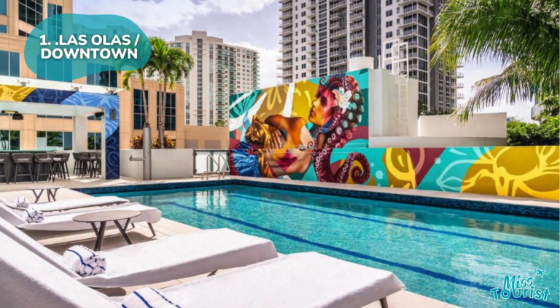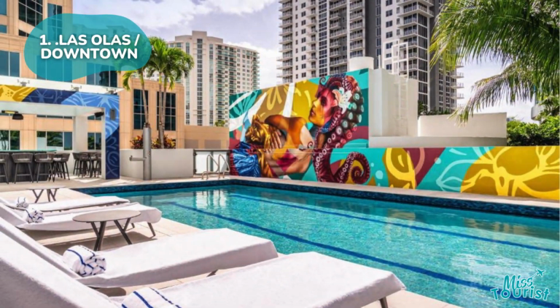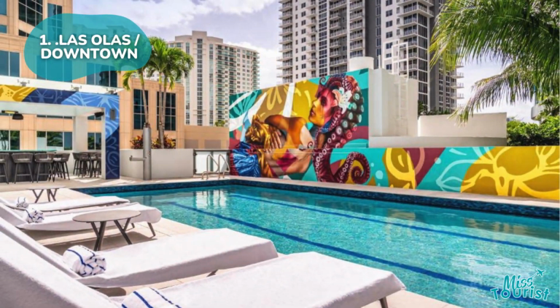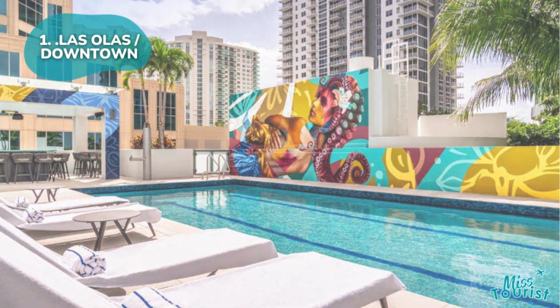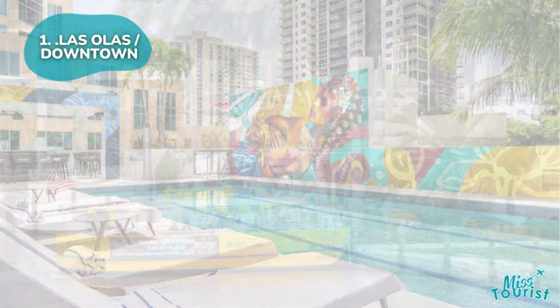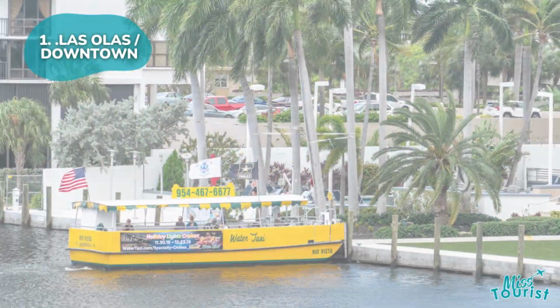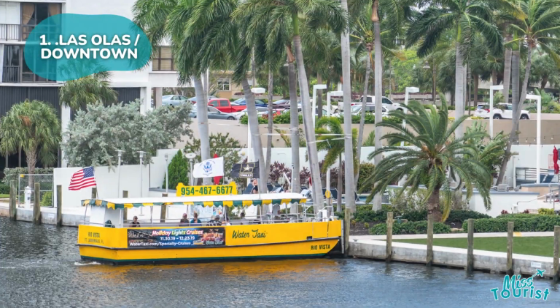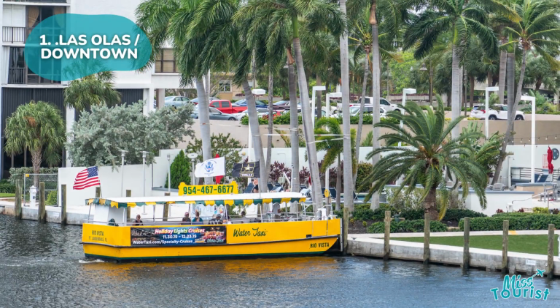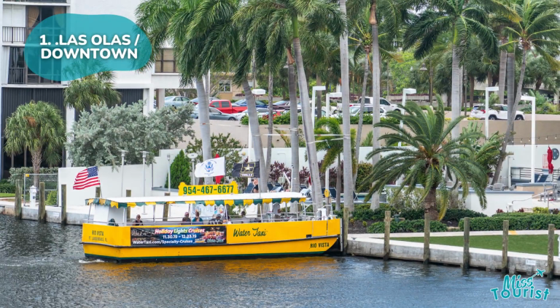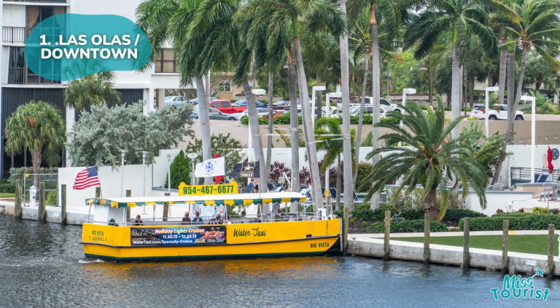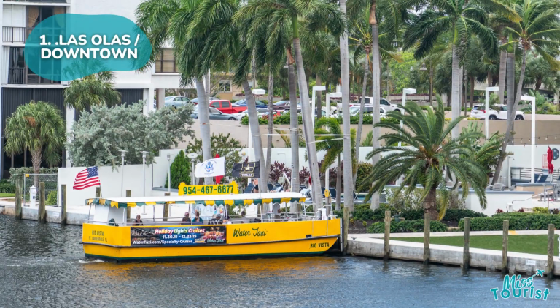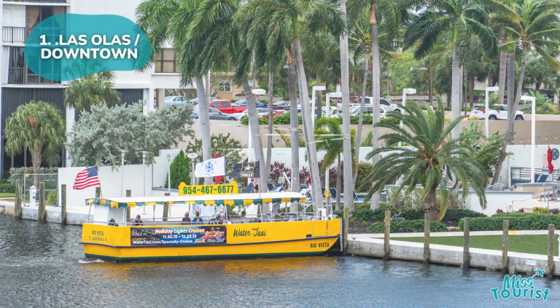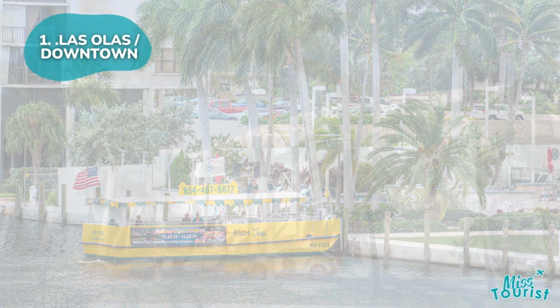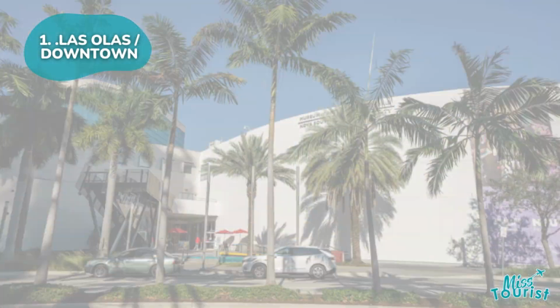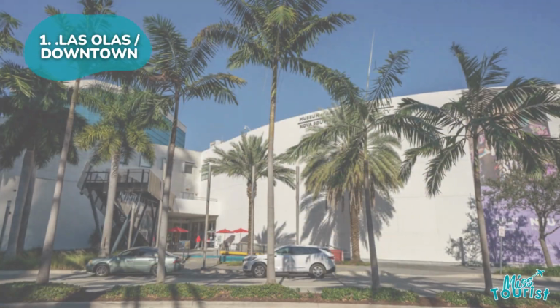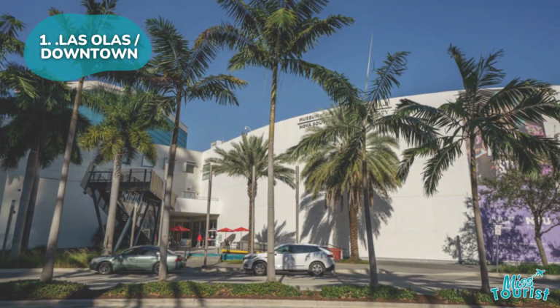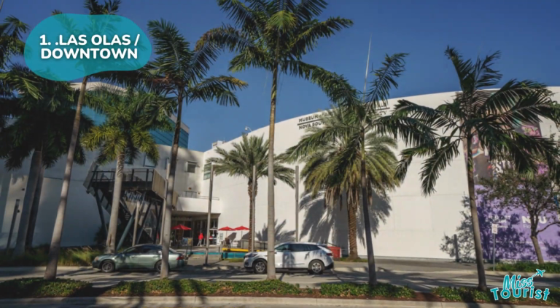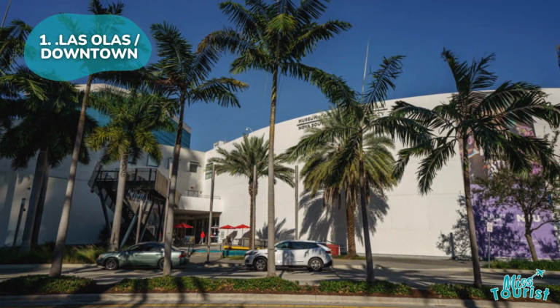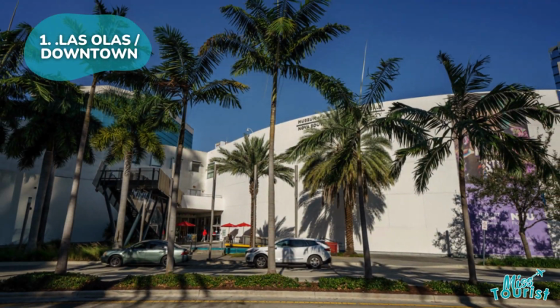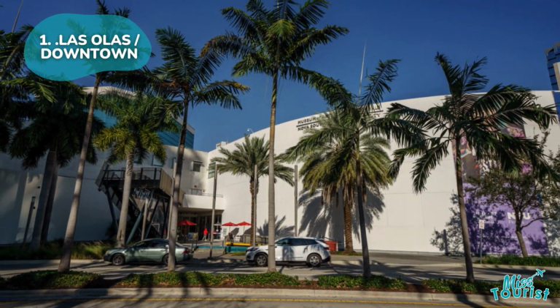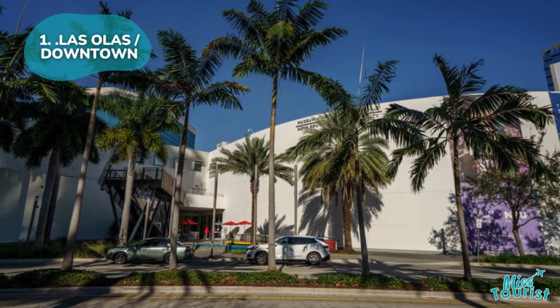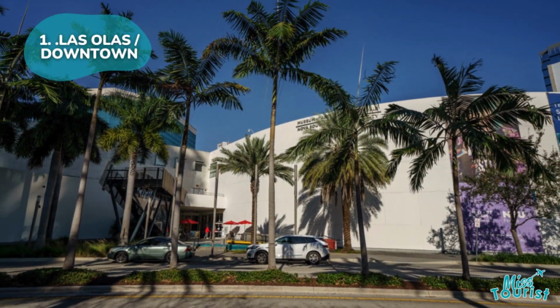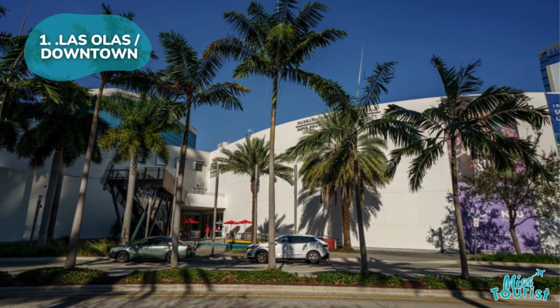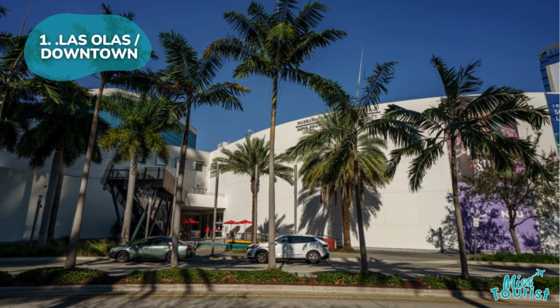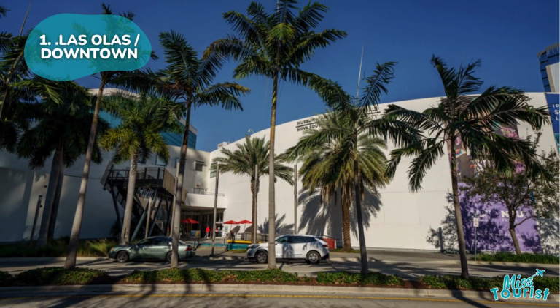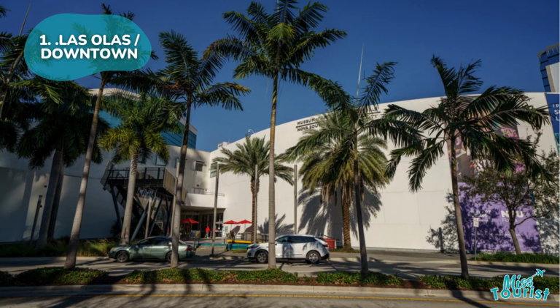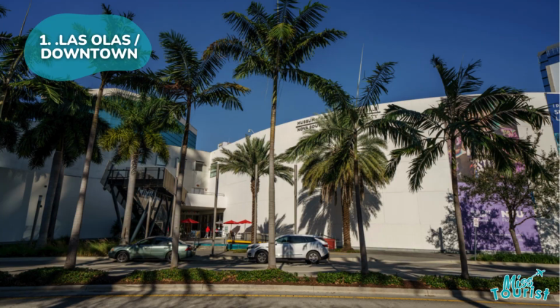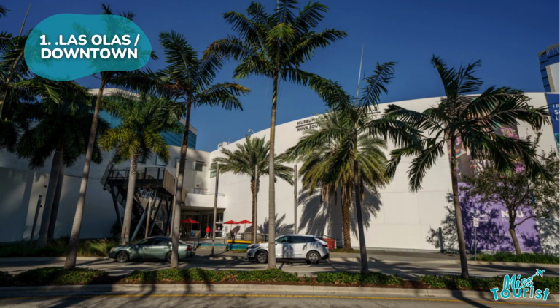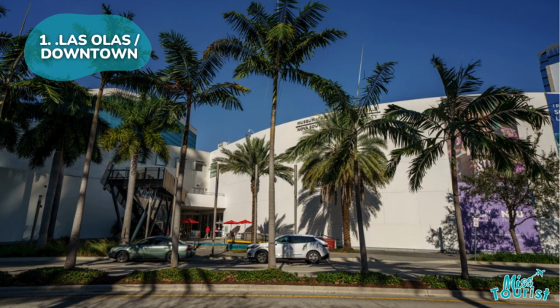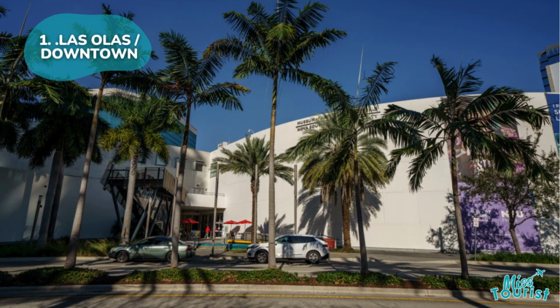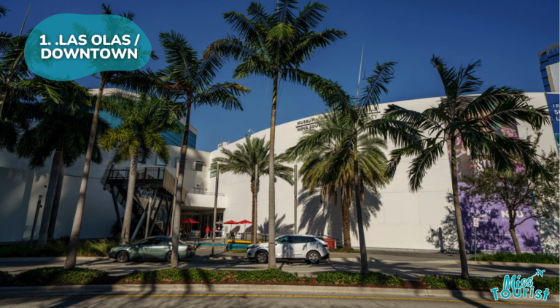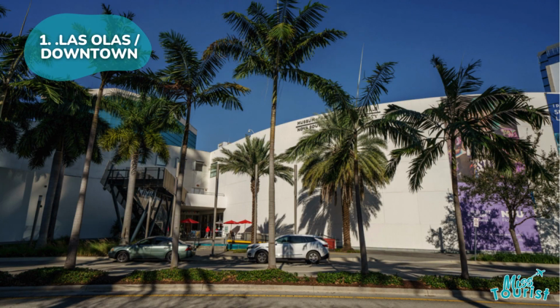Explore Water Taxis and NSU Art Museum — perfect for couples, students, and partygoers.